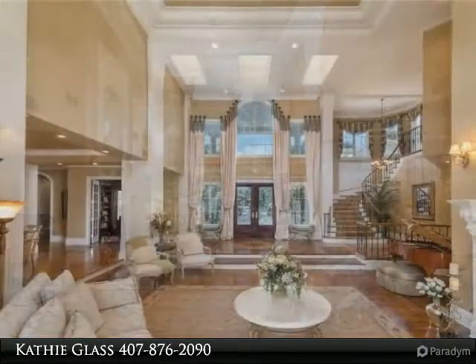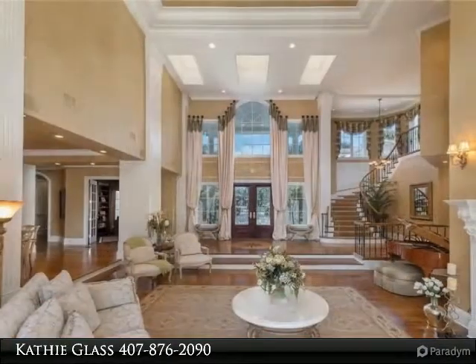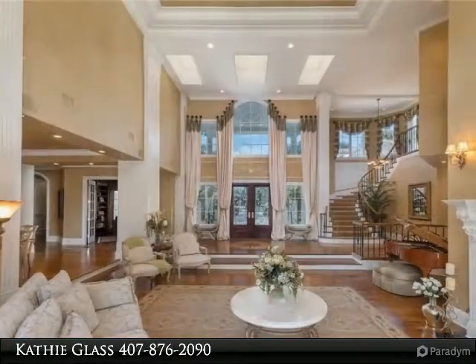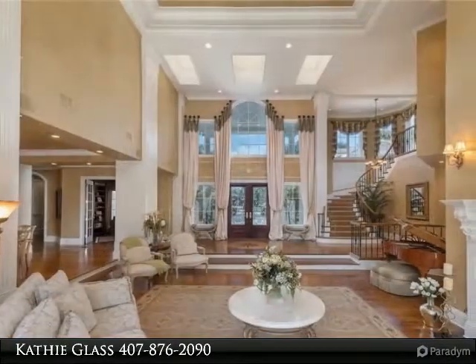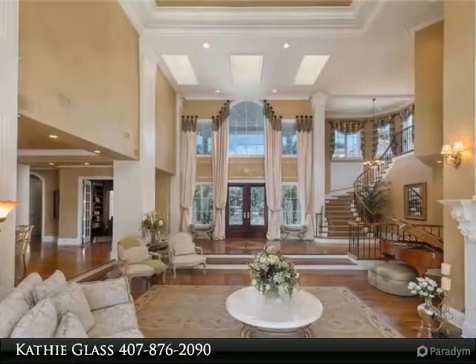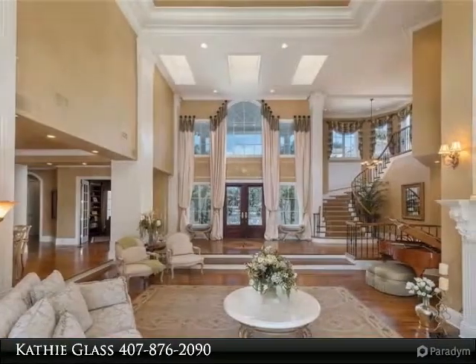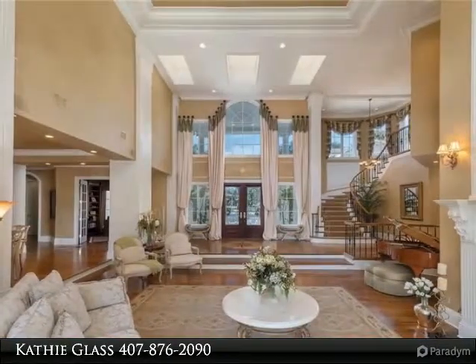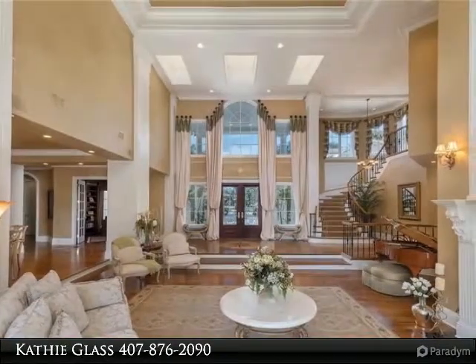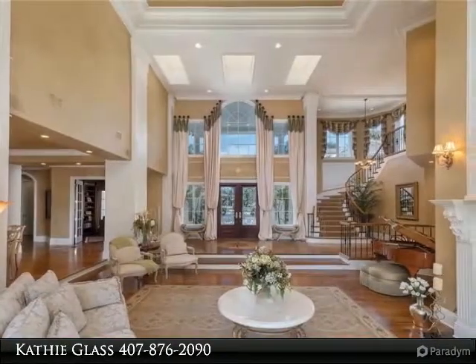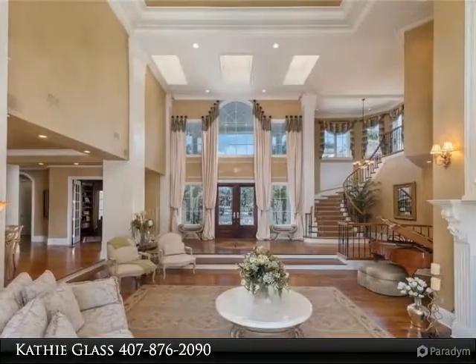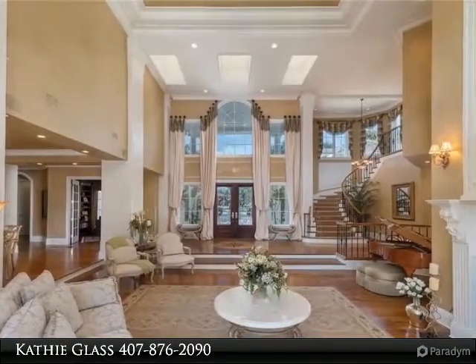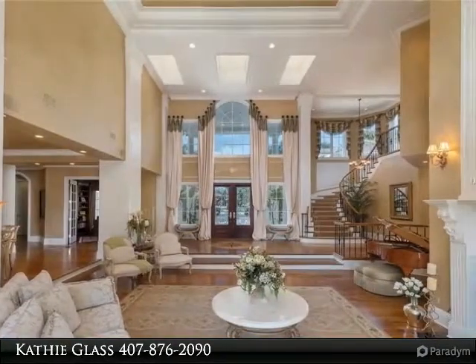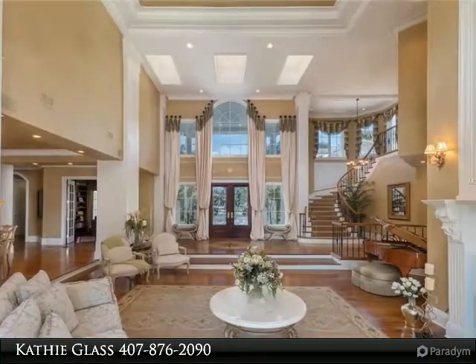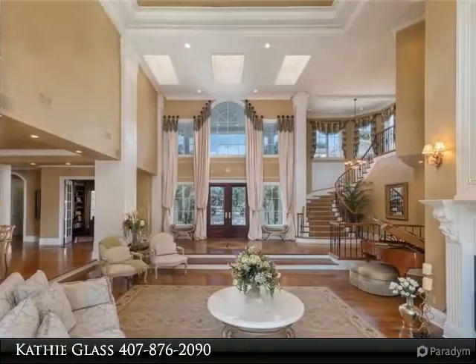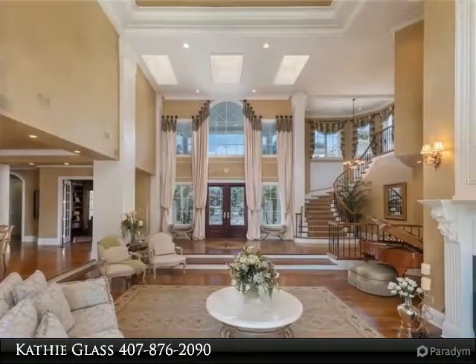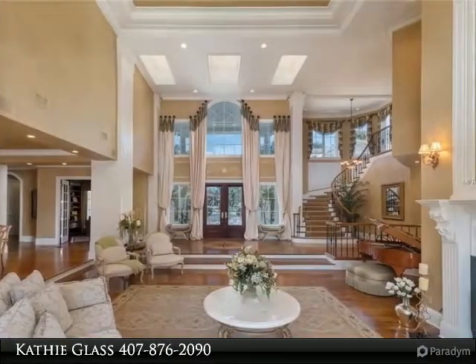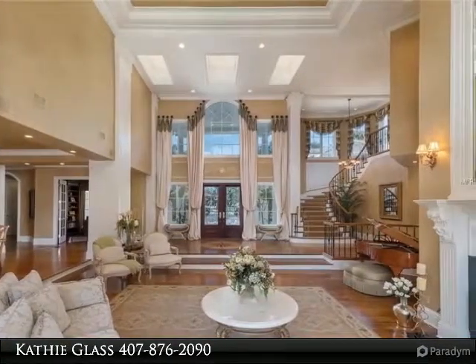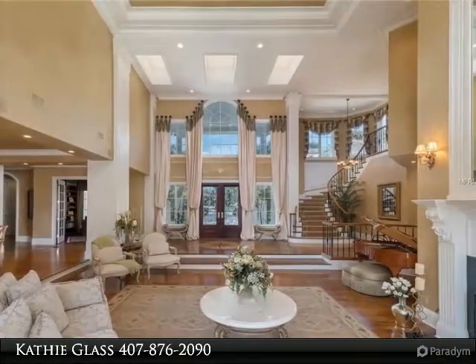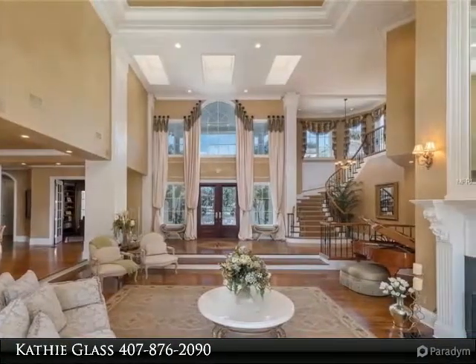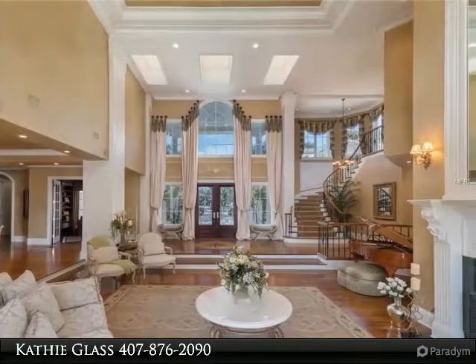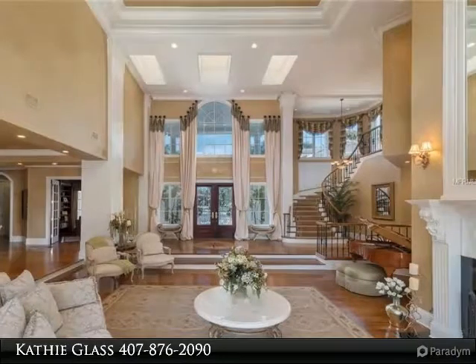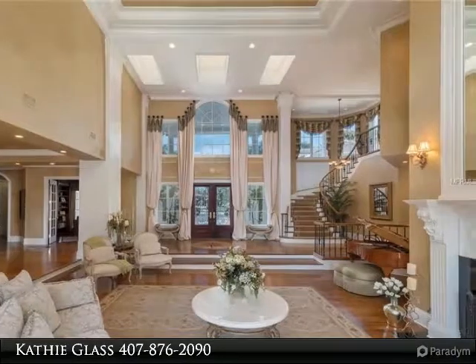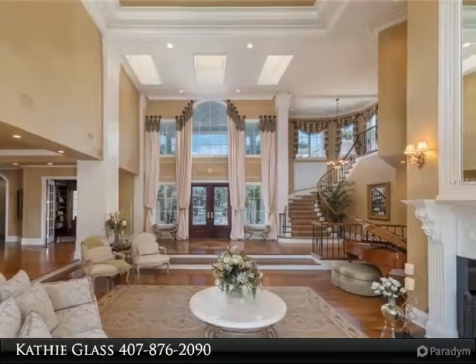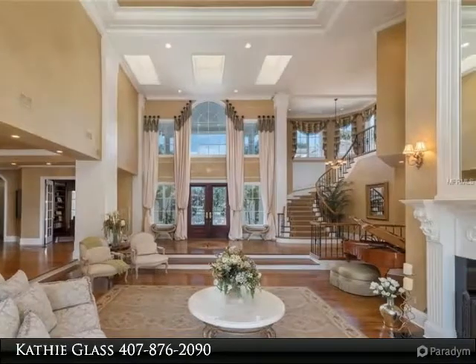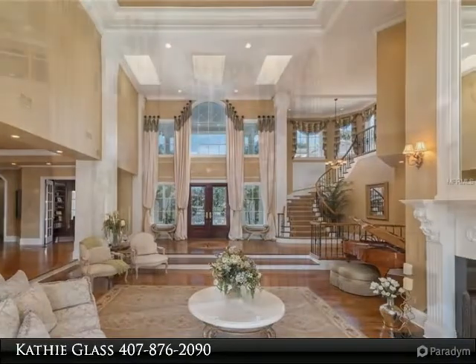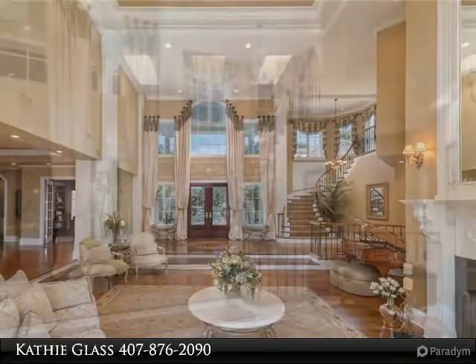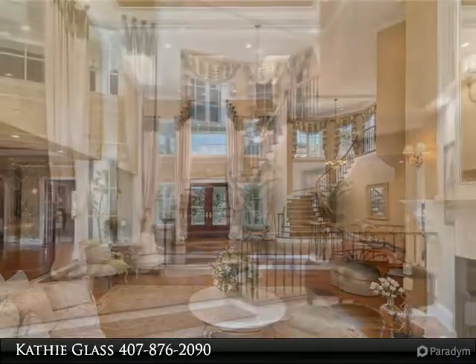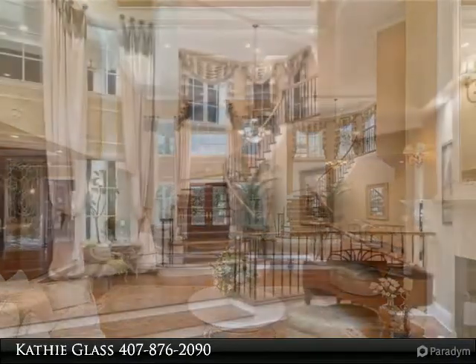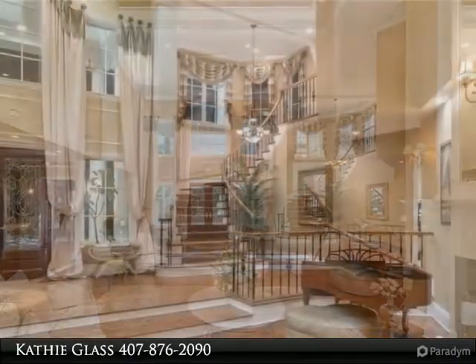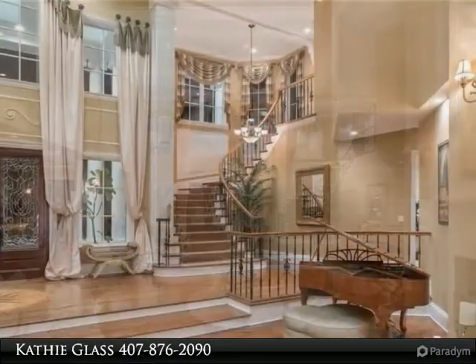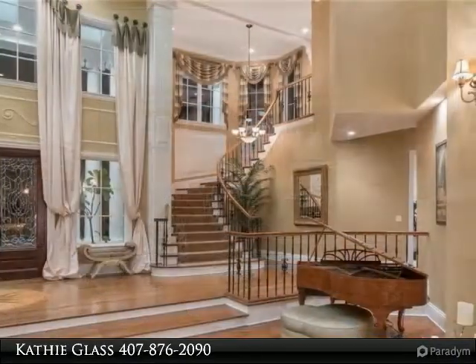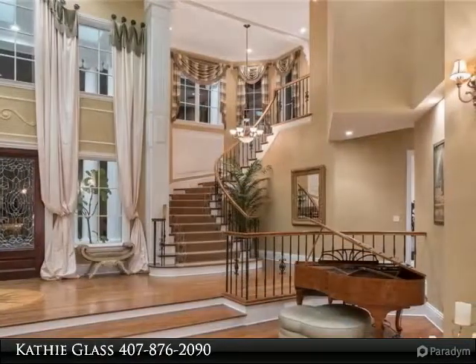The first floor master suite features a luxurious sitting room with French doors that open to the pool, private gazebo and beautiful gardens.